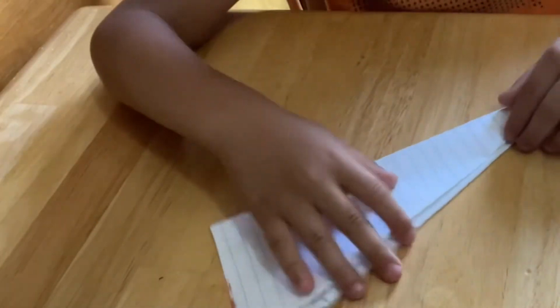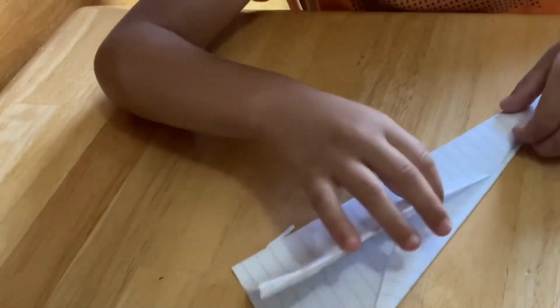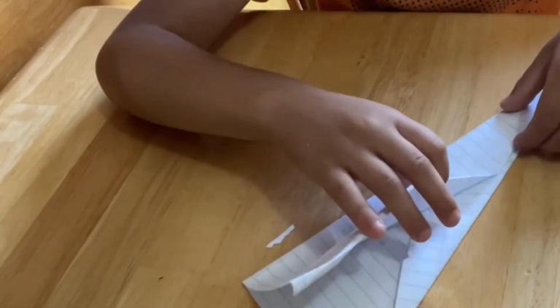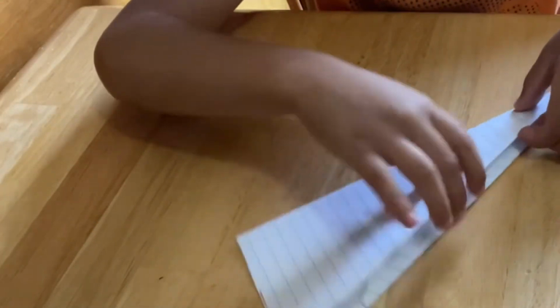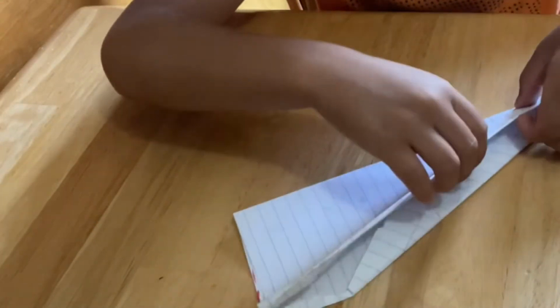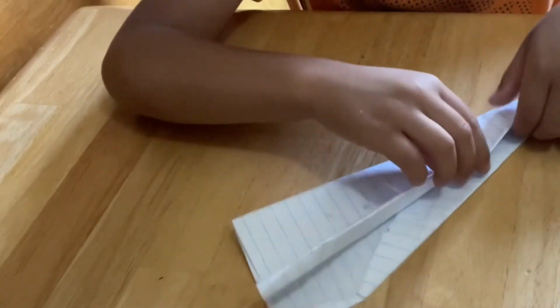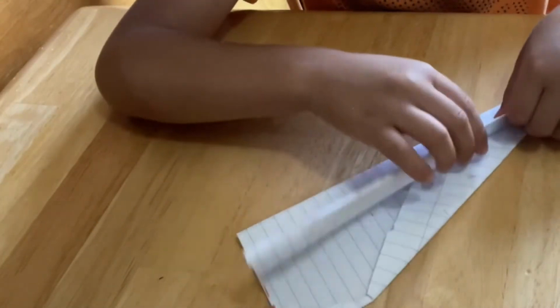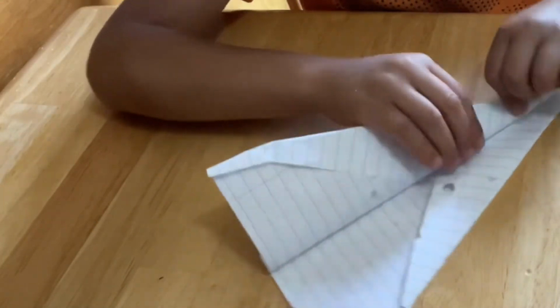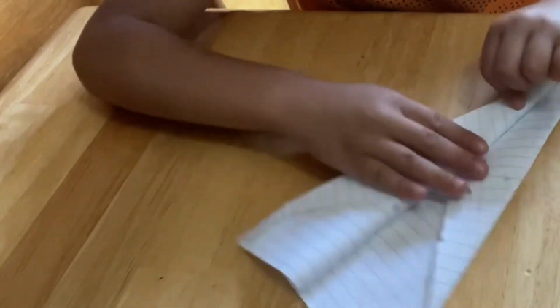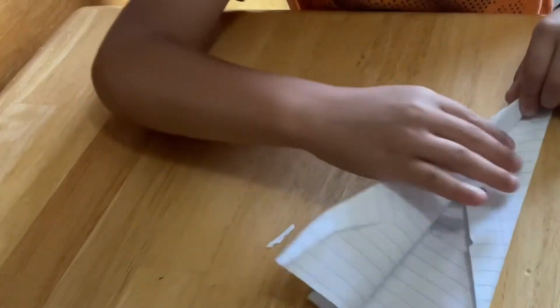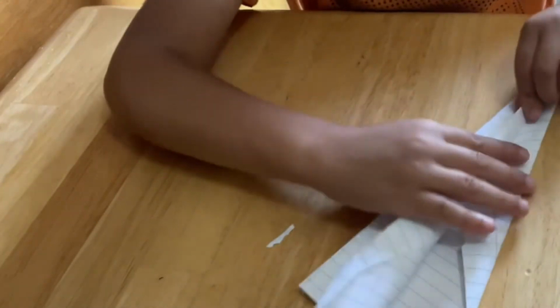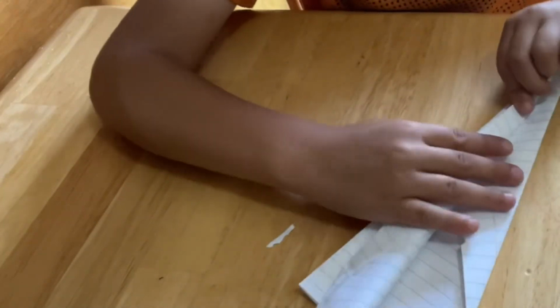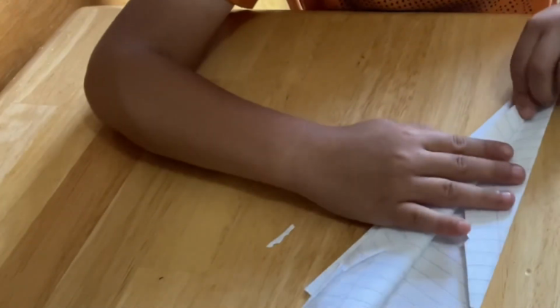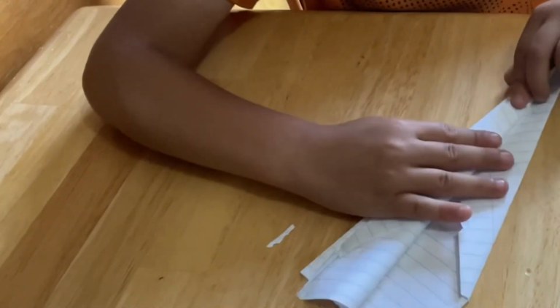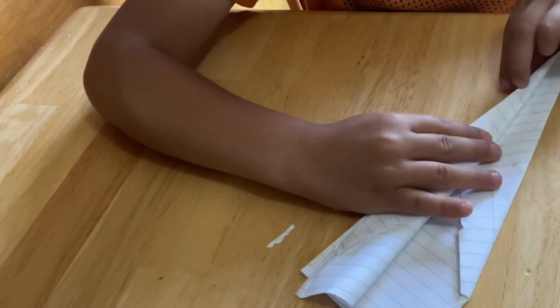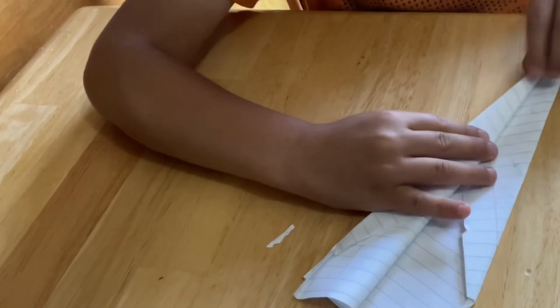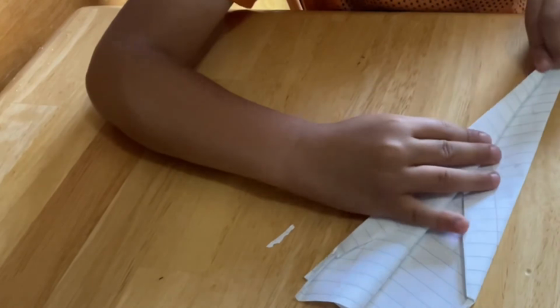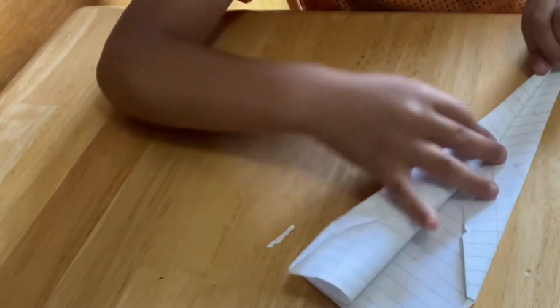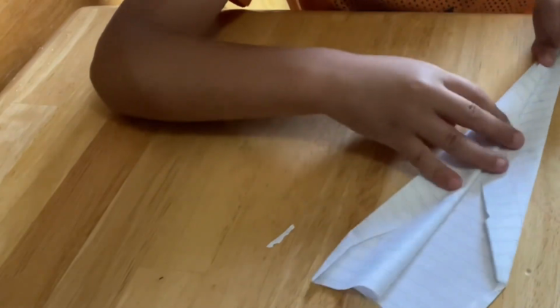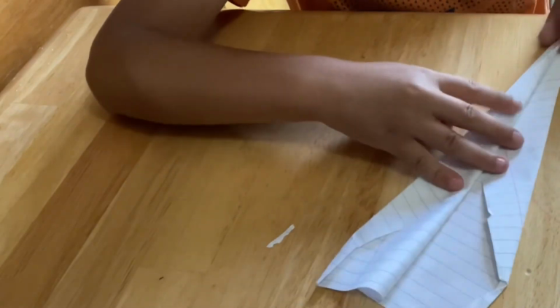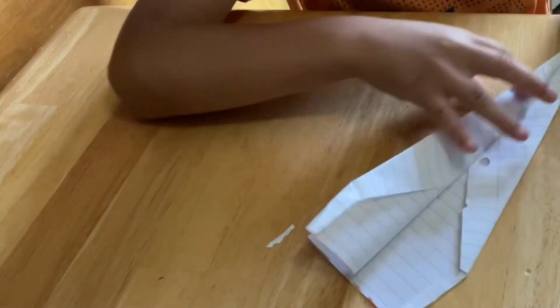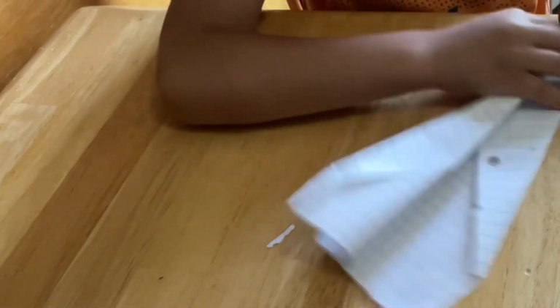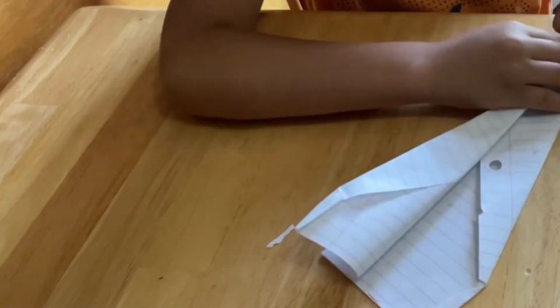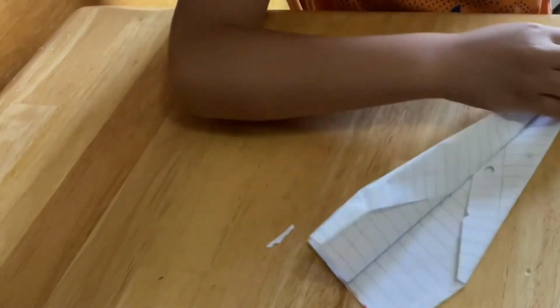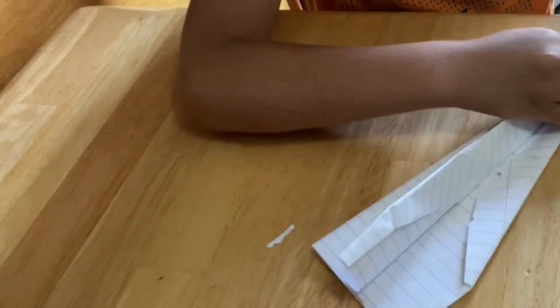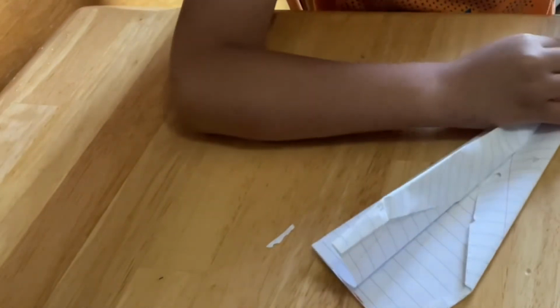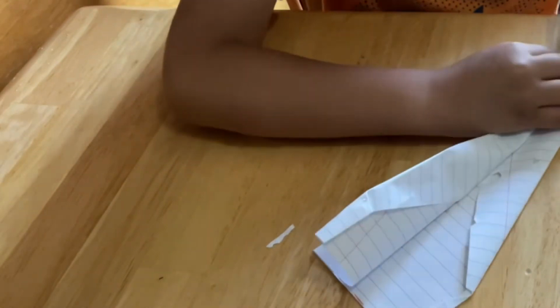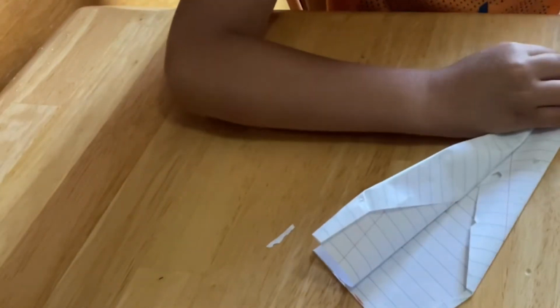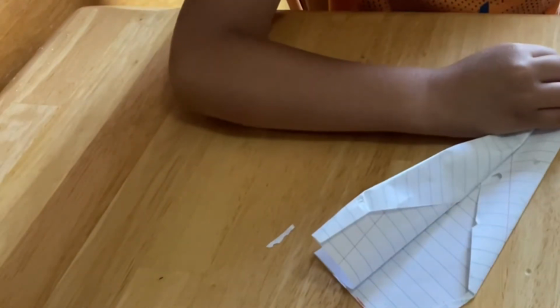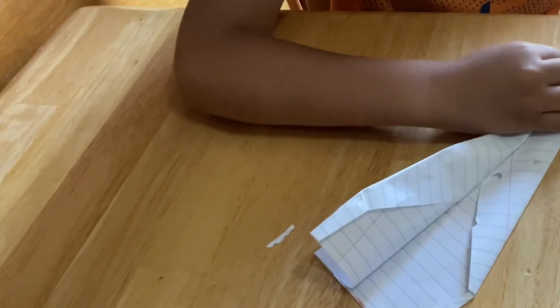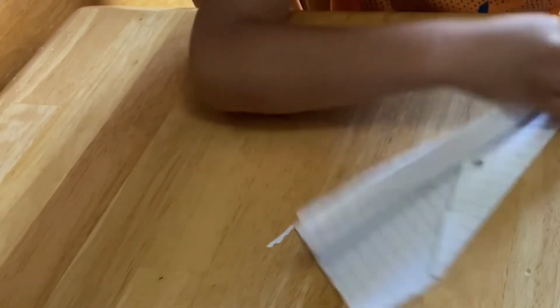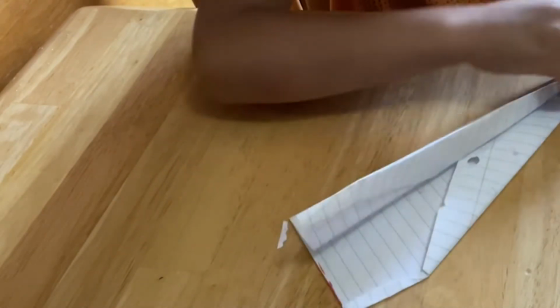And then you fold this up. Just like this. Do it like this.